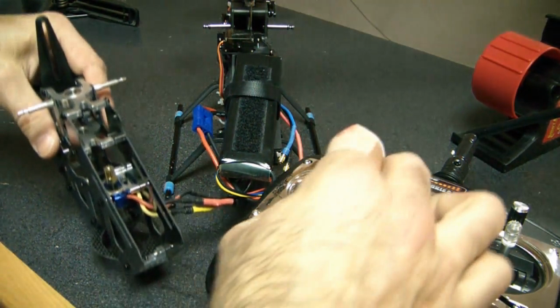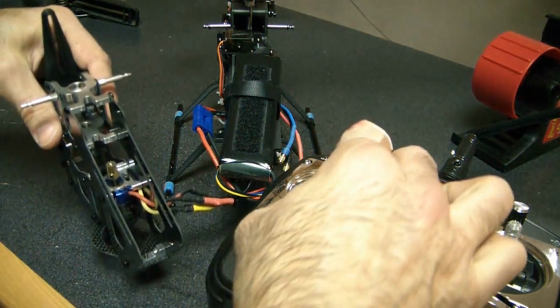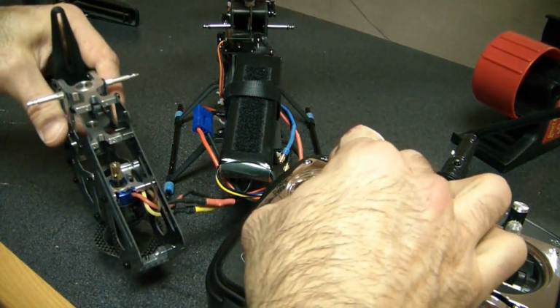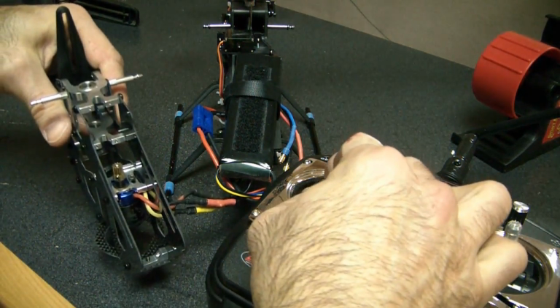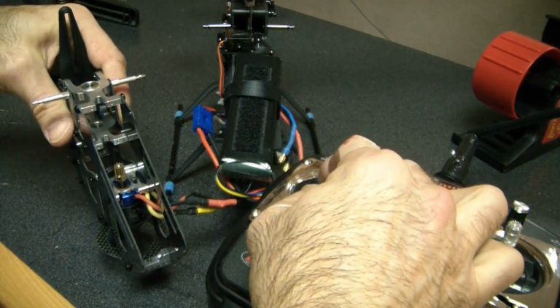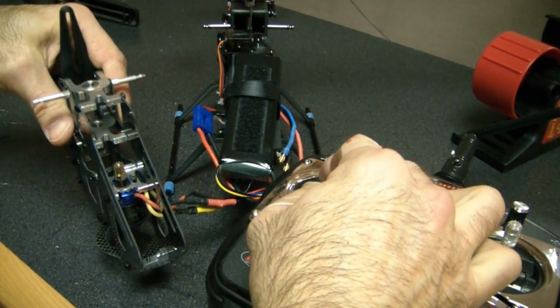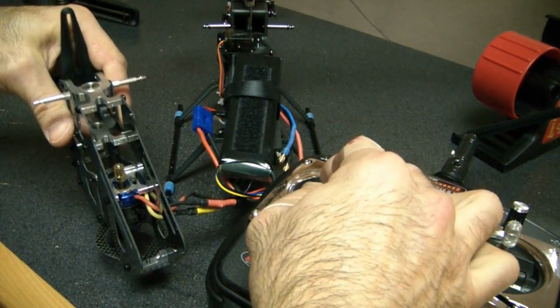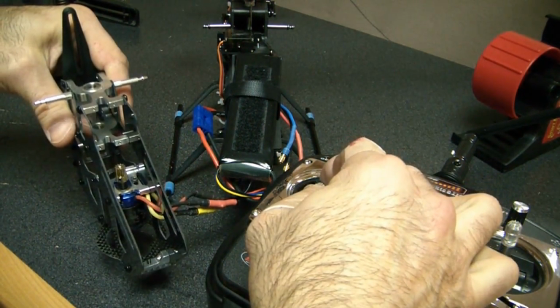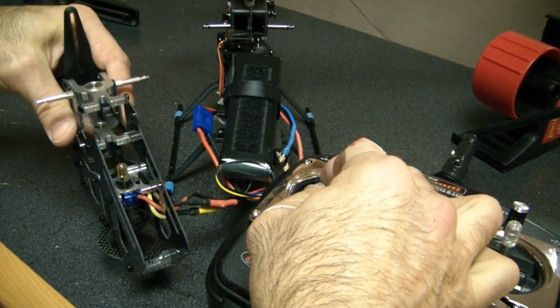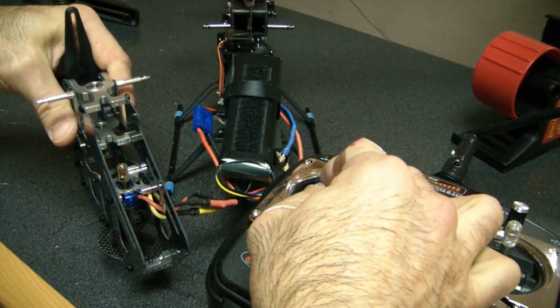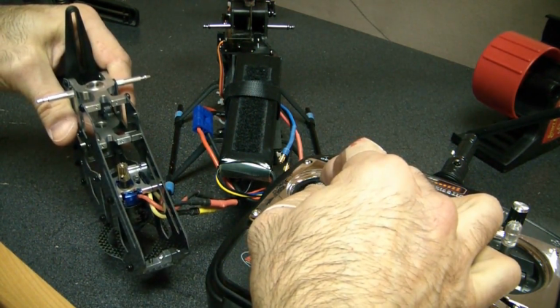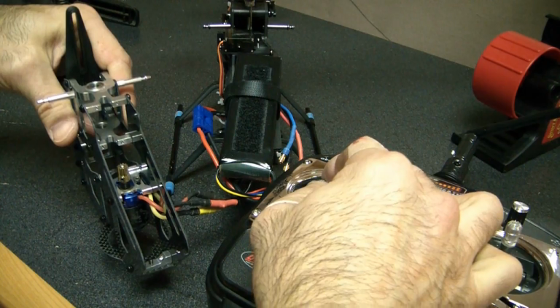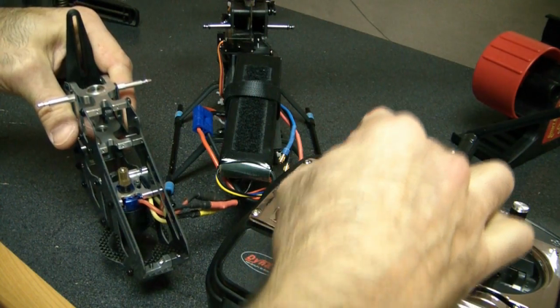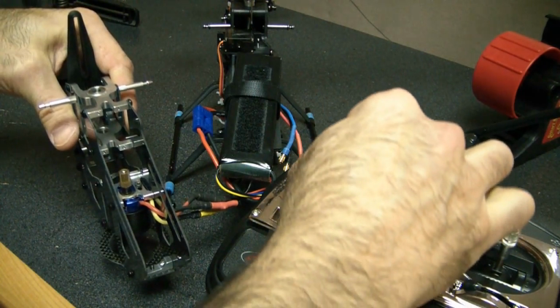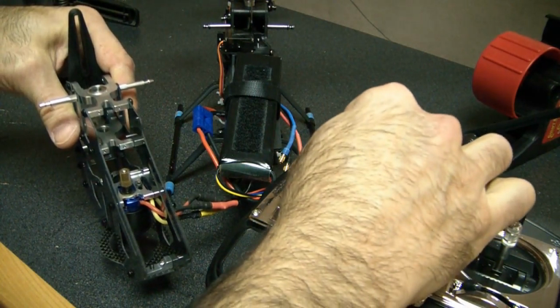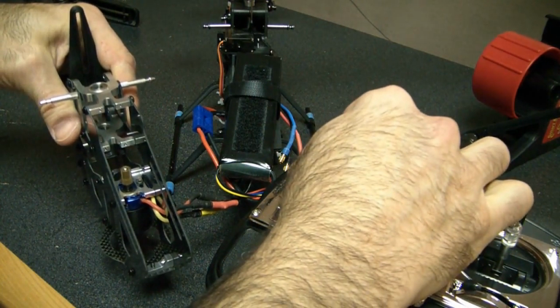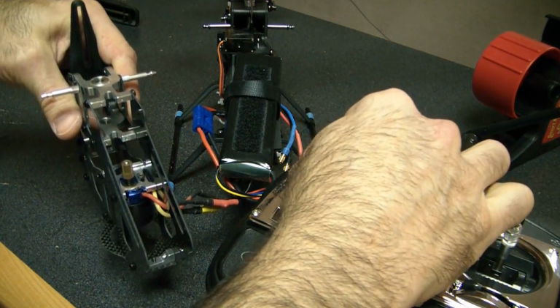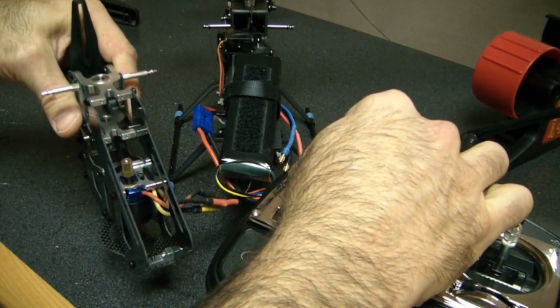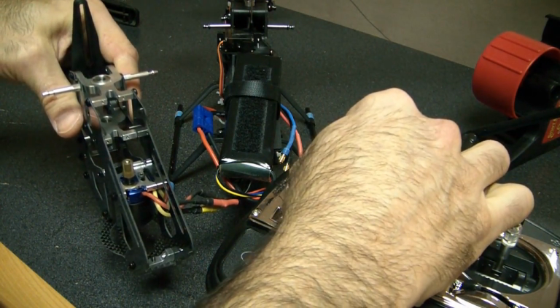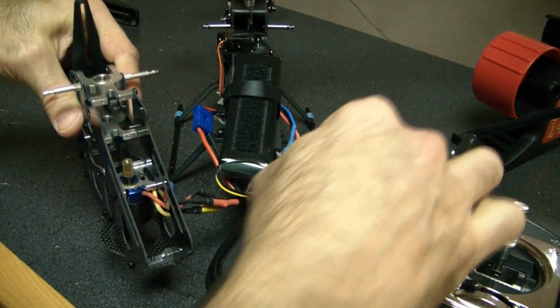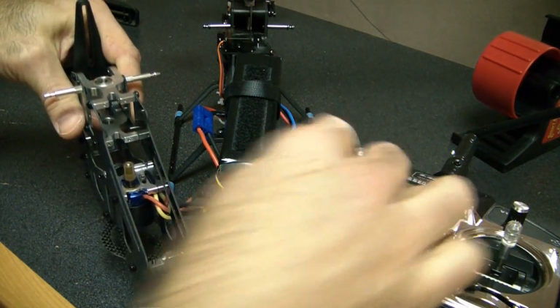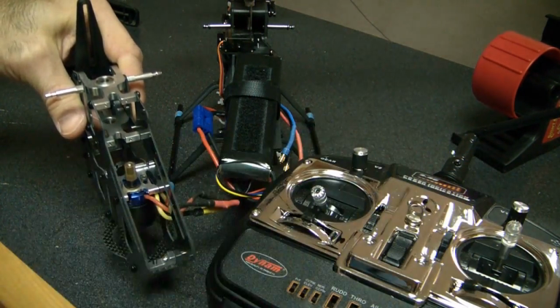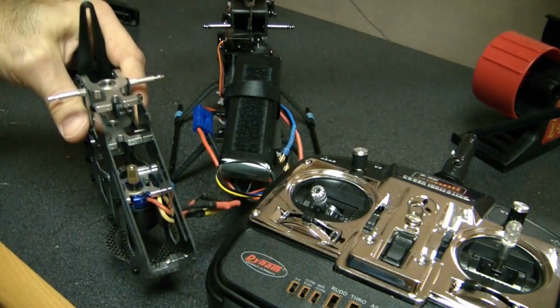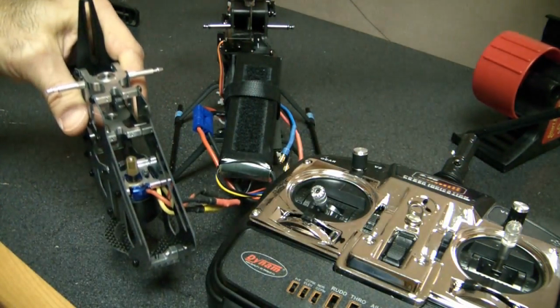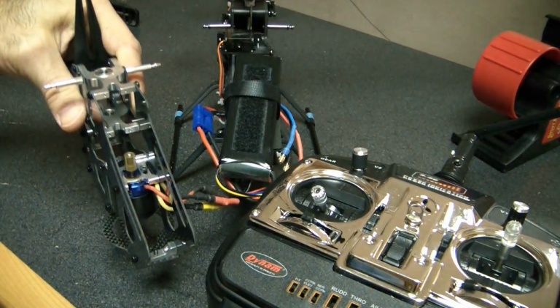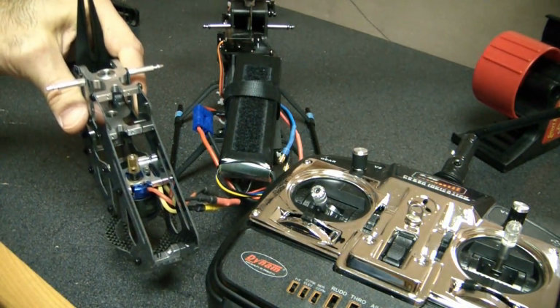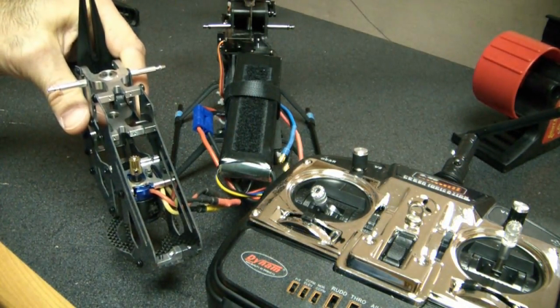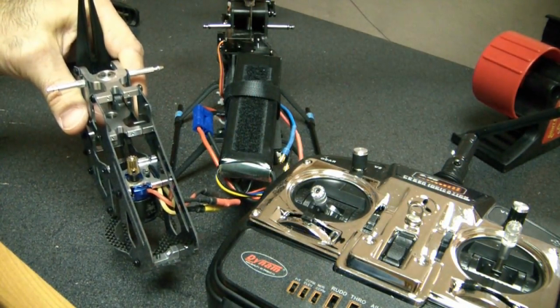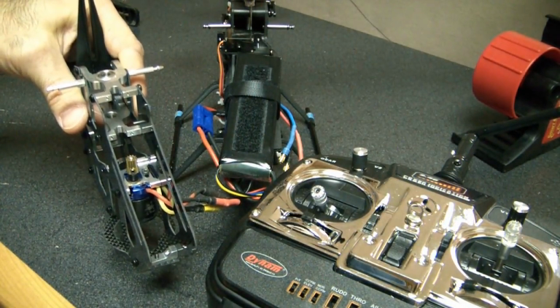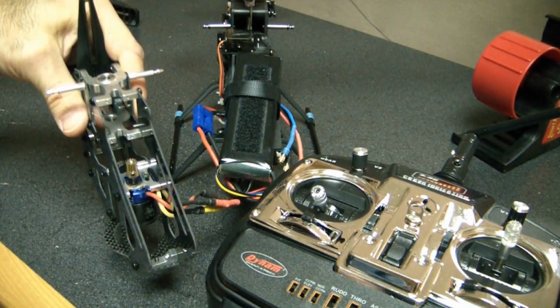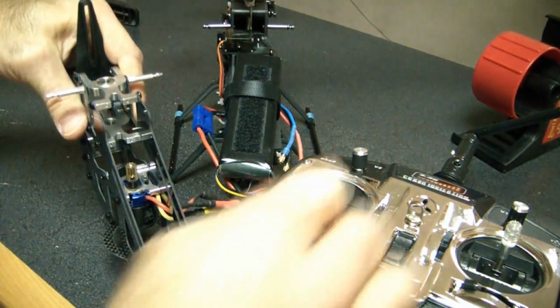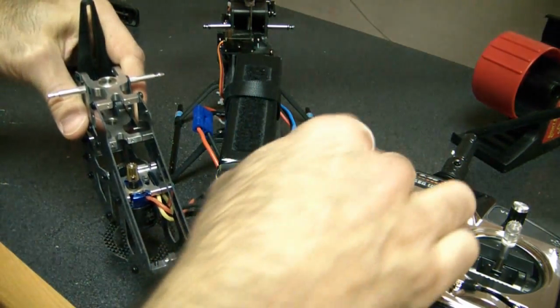Now when I give it full throttle and bring it back — see how it stops real quick. That confirms the brake is on.